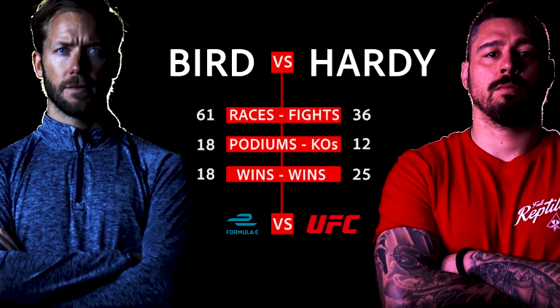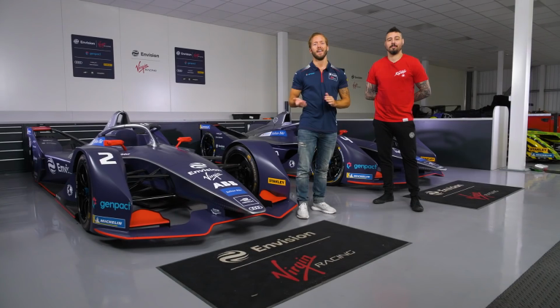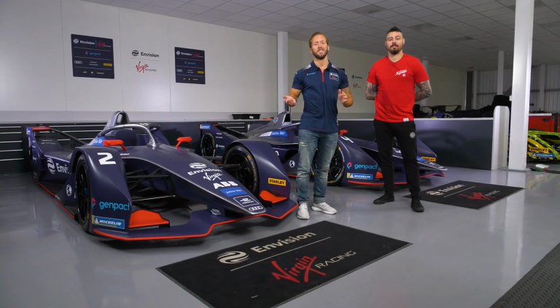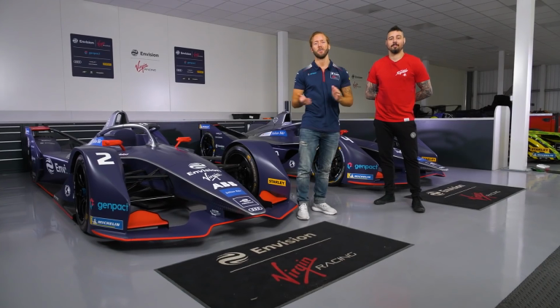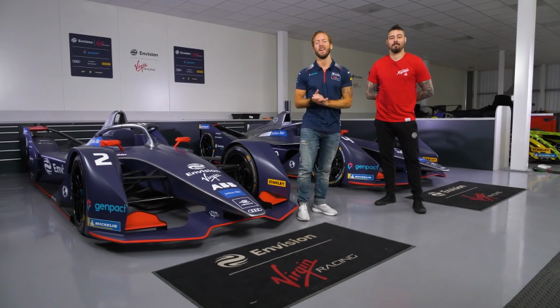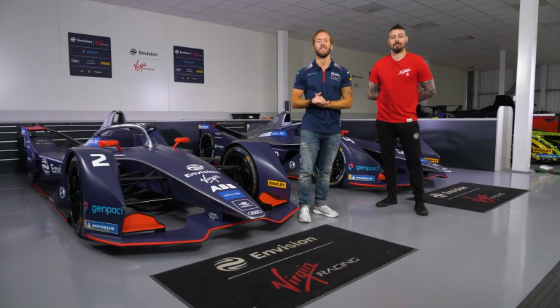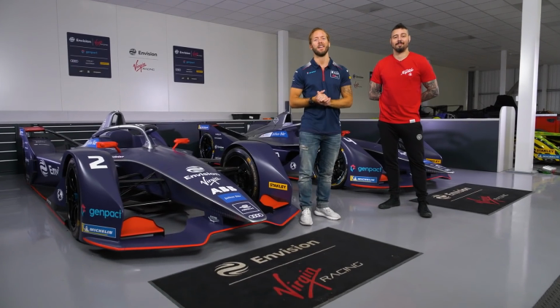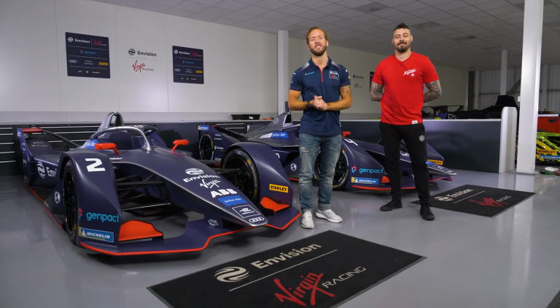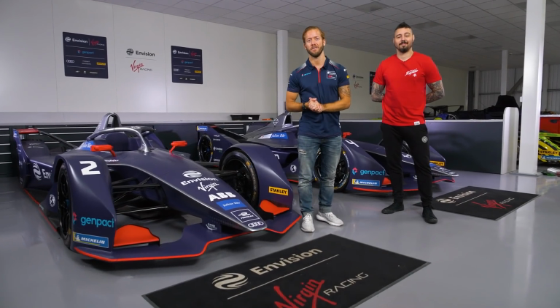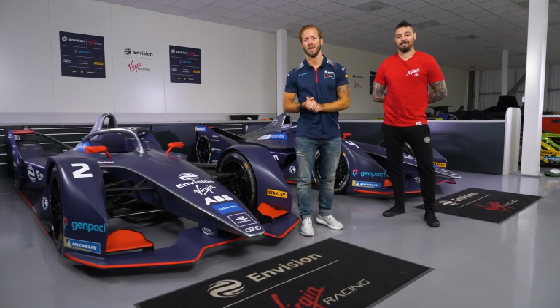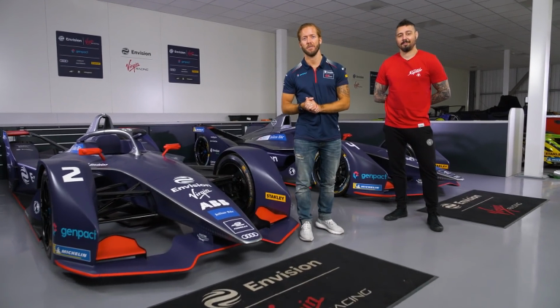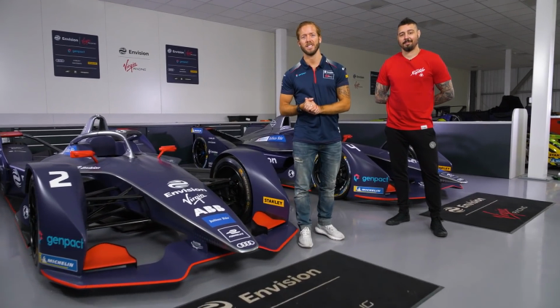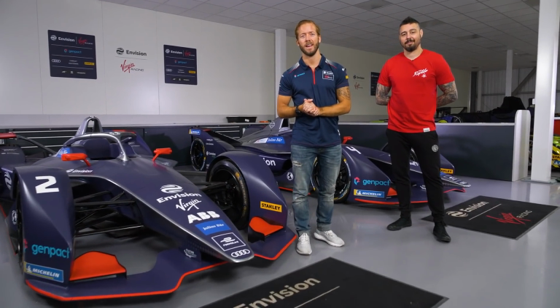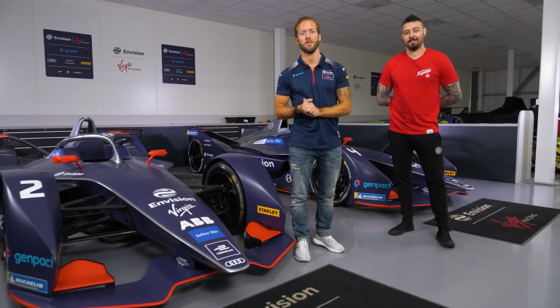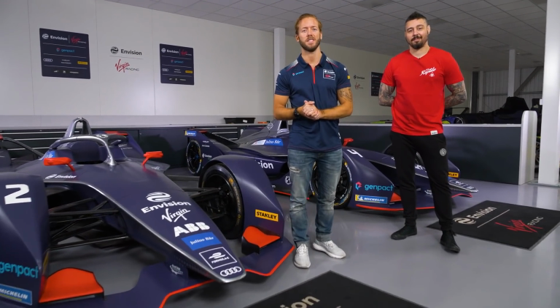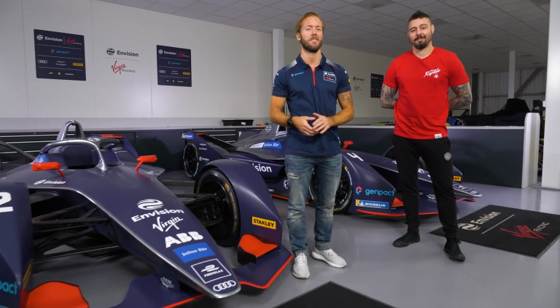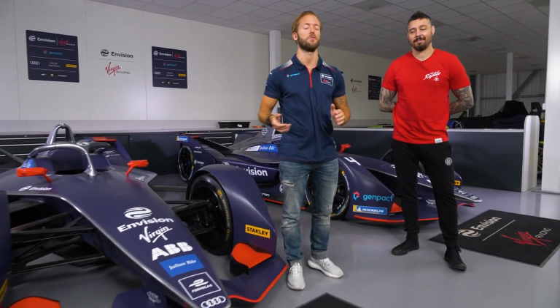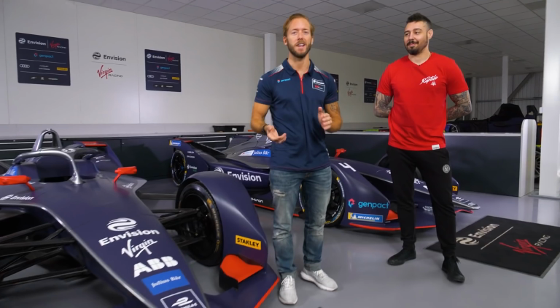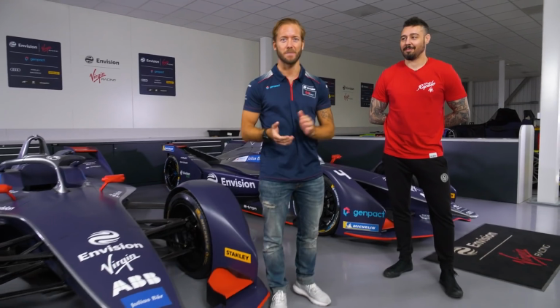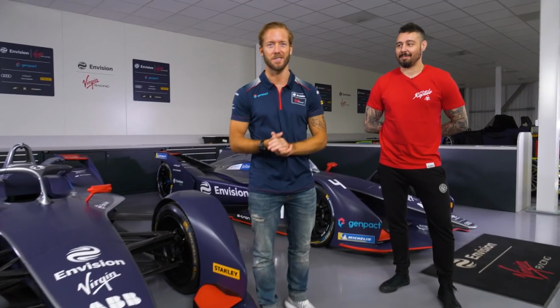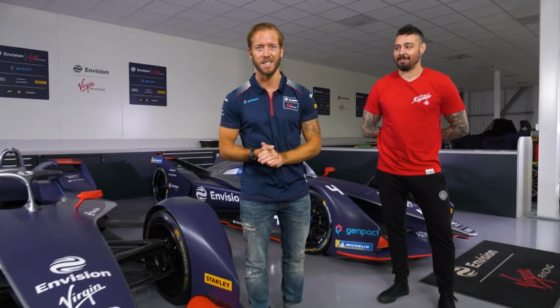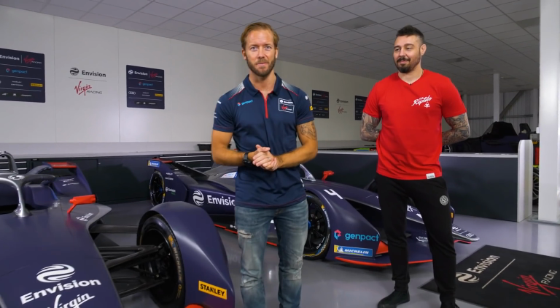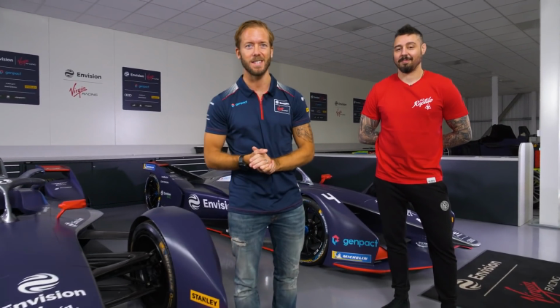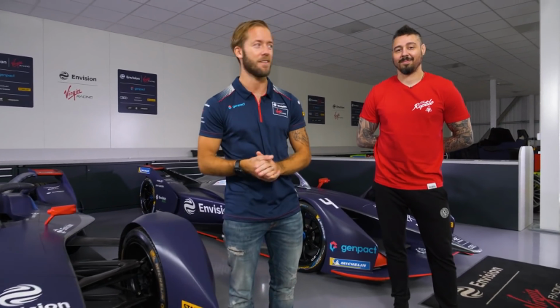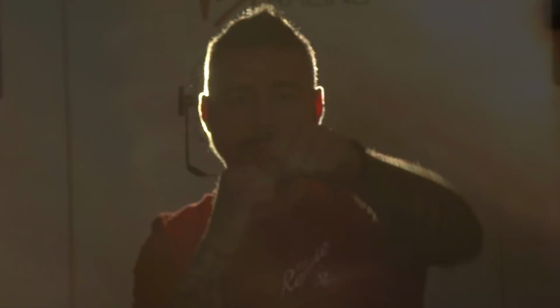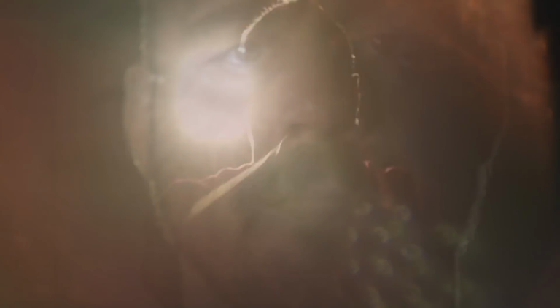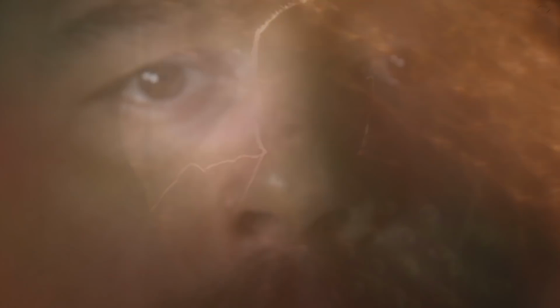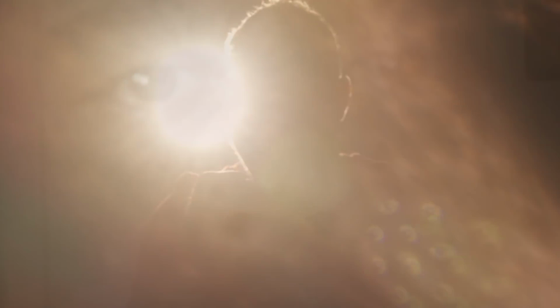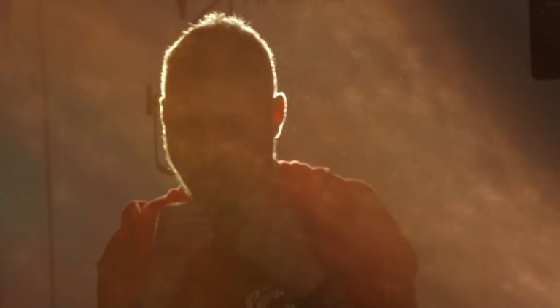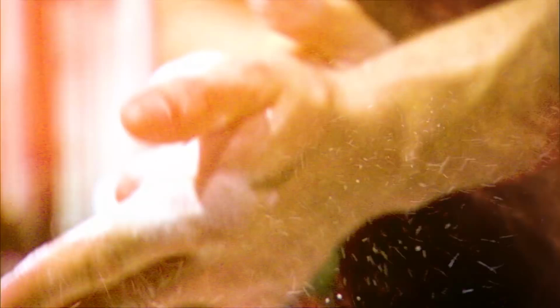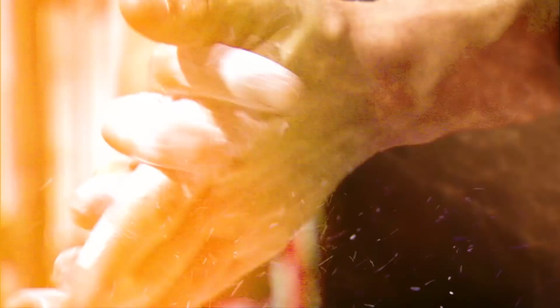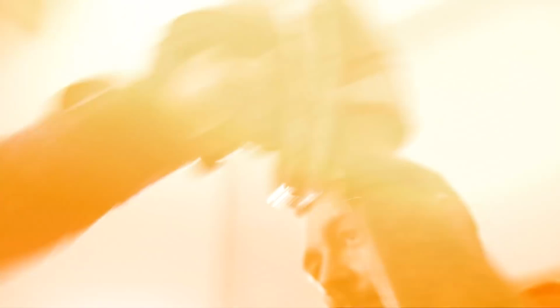Hey guys, so we're here at the Envision Virgin Racing headquarters and I've got a really special guest with me today. I've got Dan Hardy, UFC fighter.